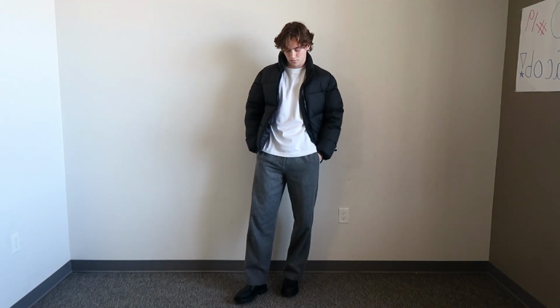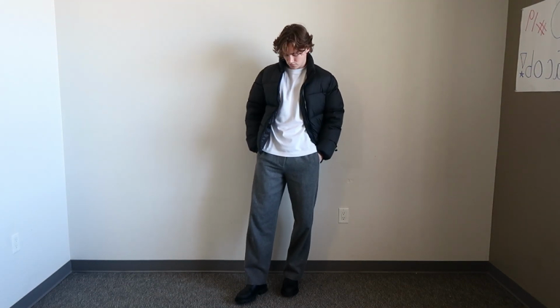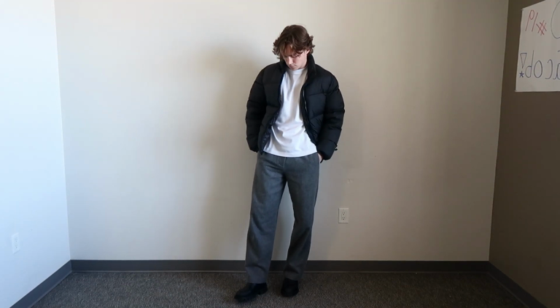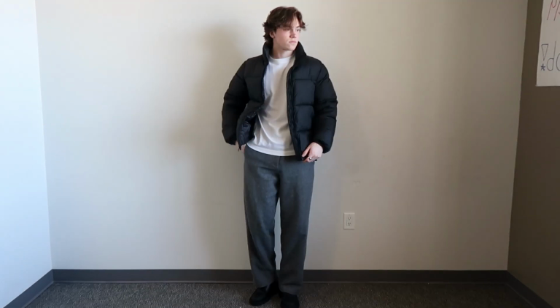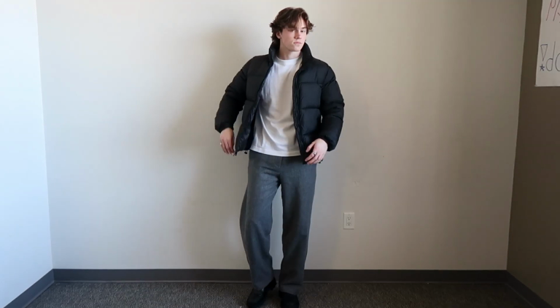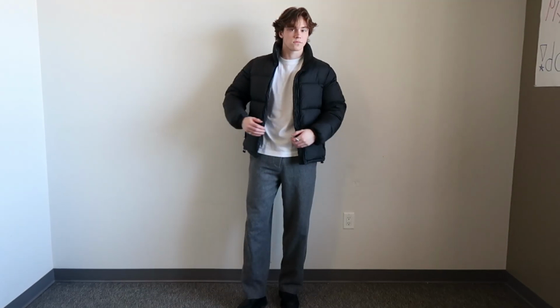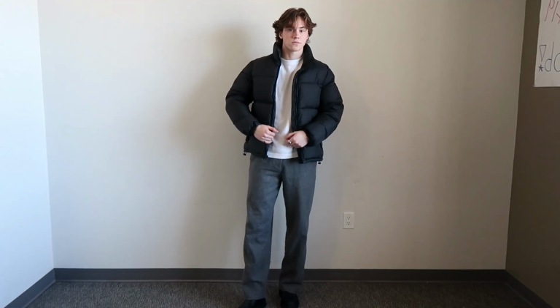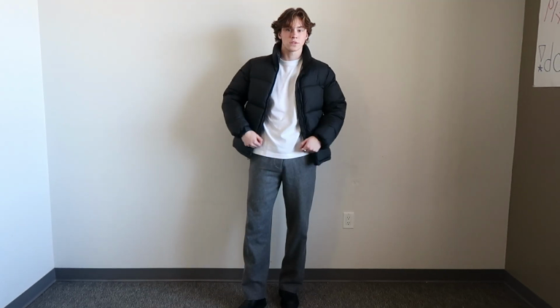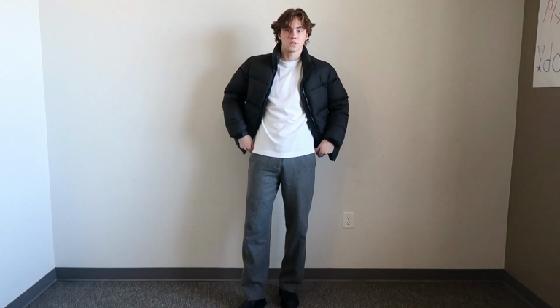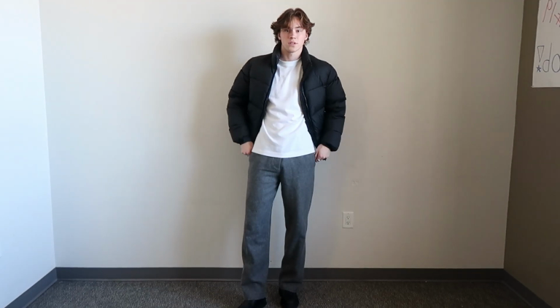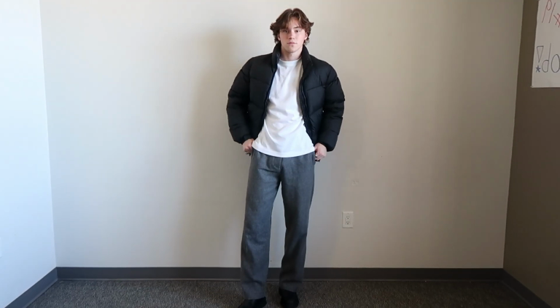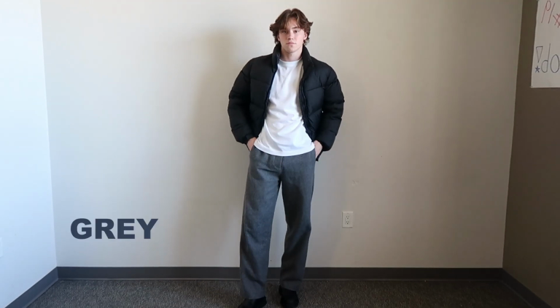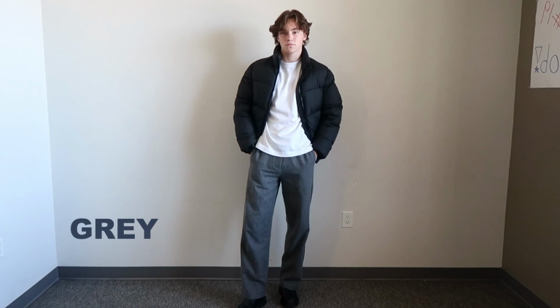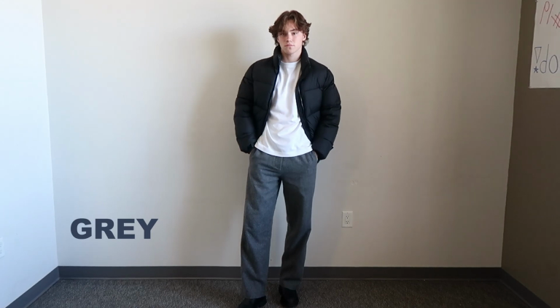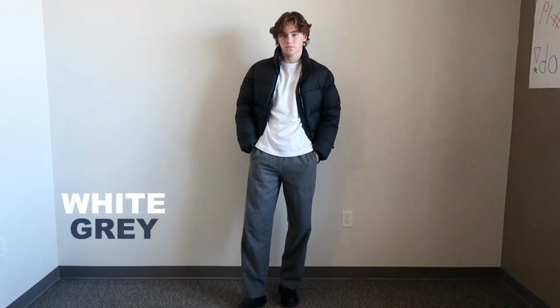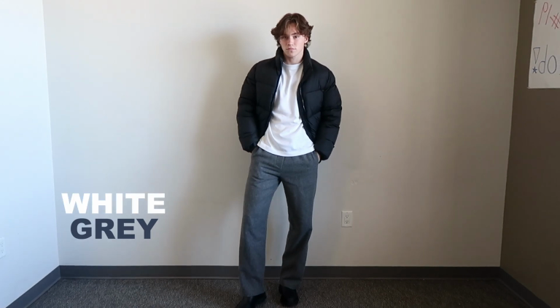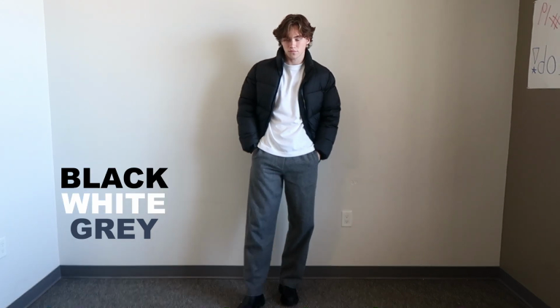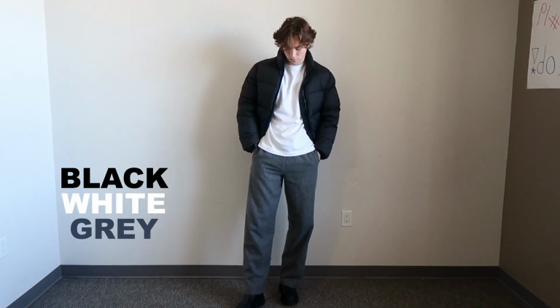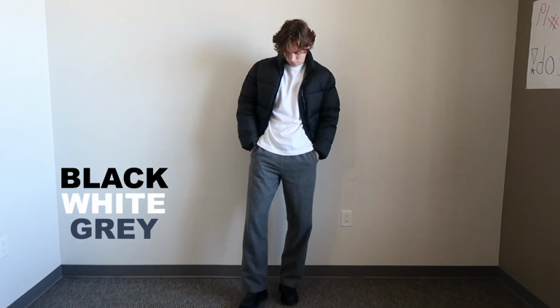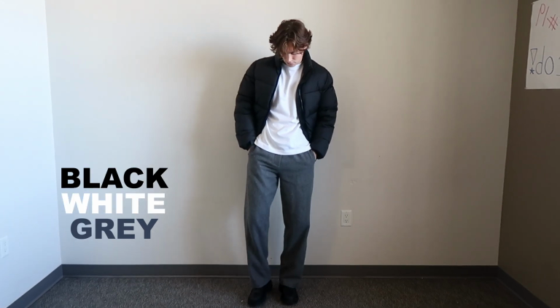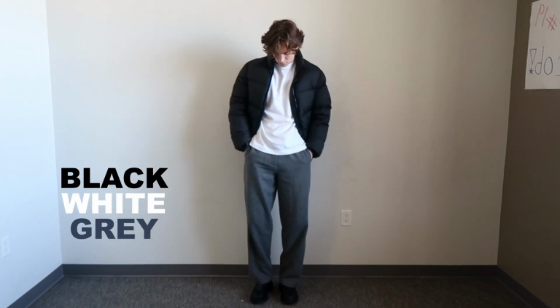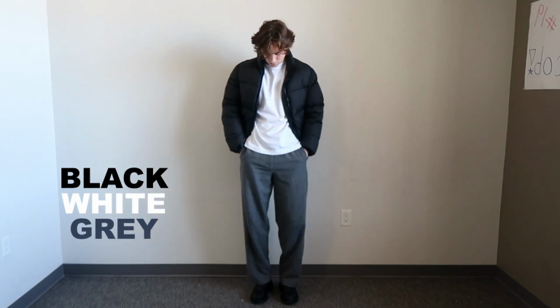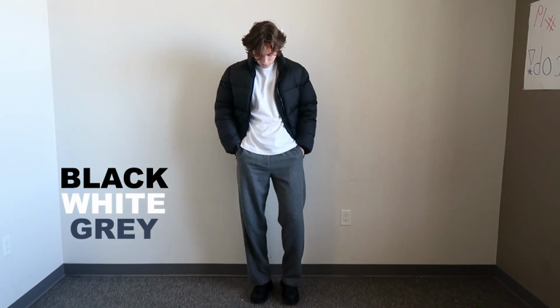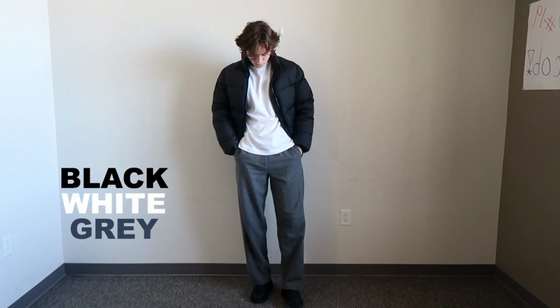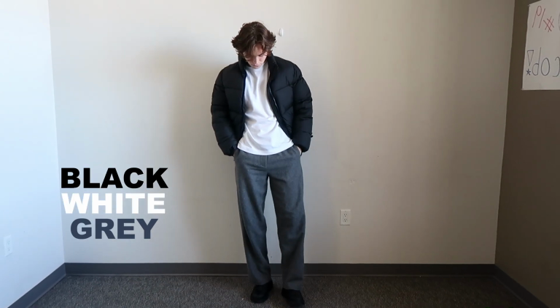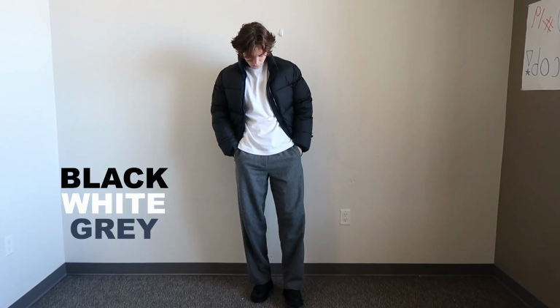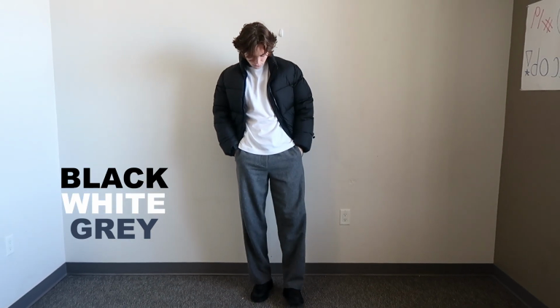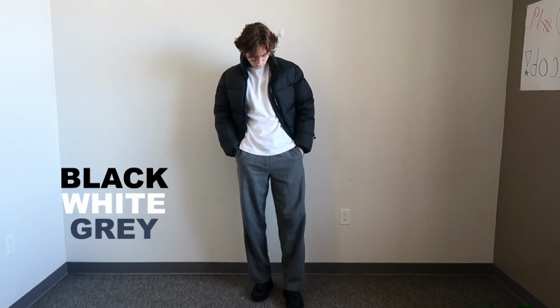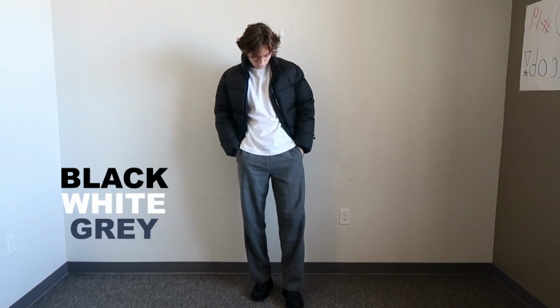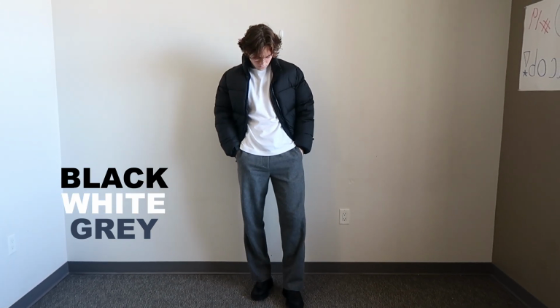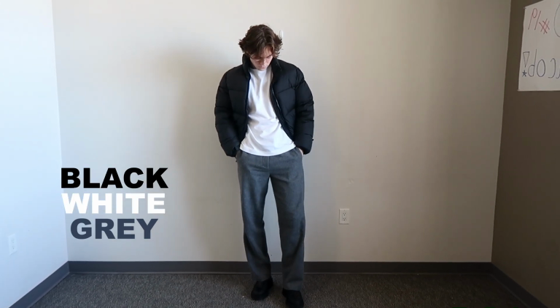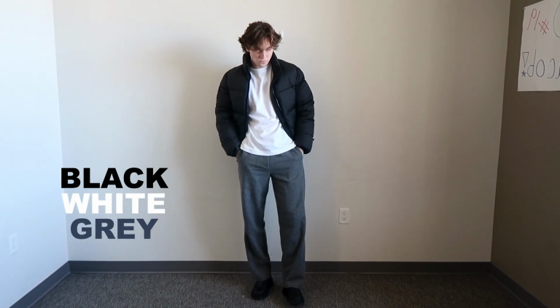Either way, the combination of grey, white and black will look good with pretty much anything you want to wear.